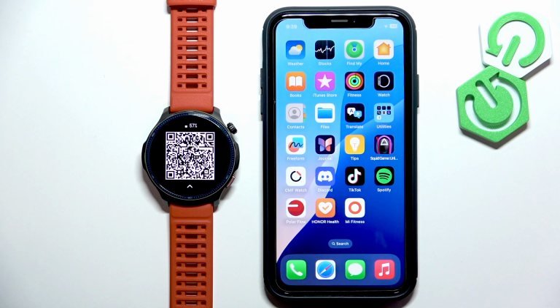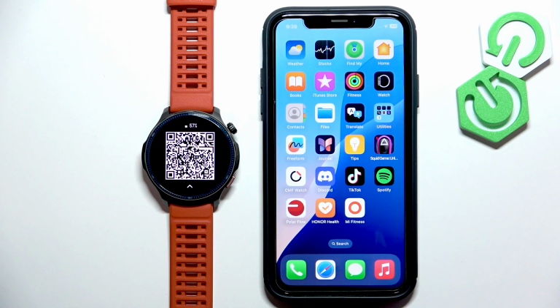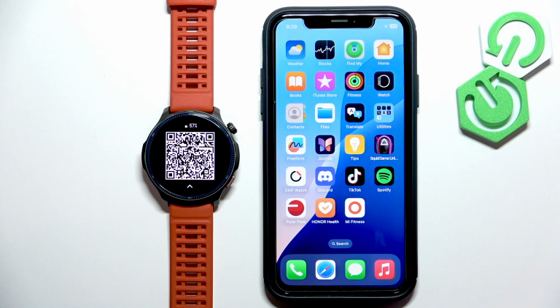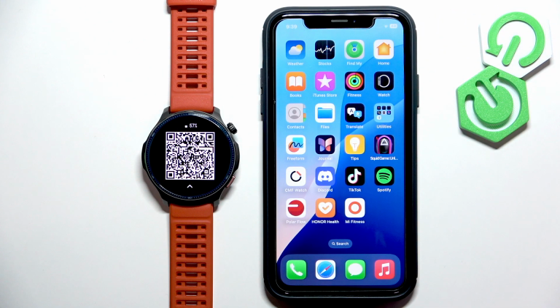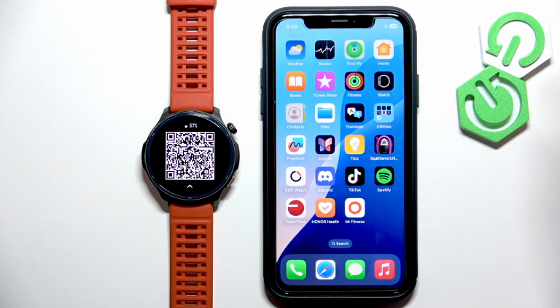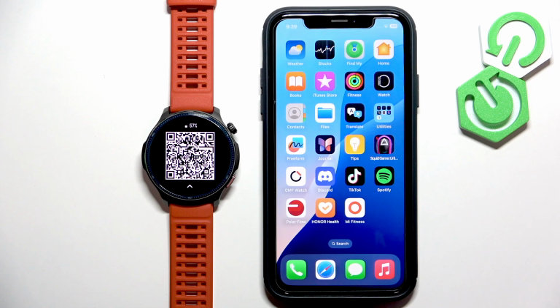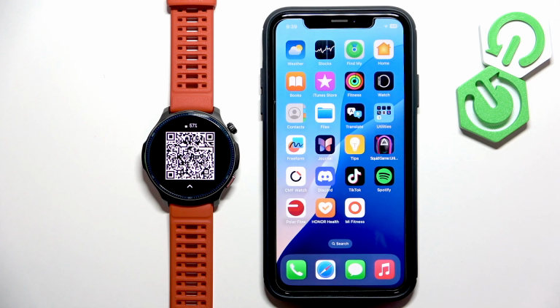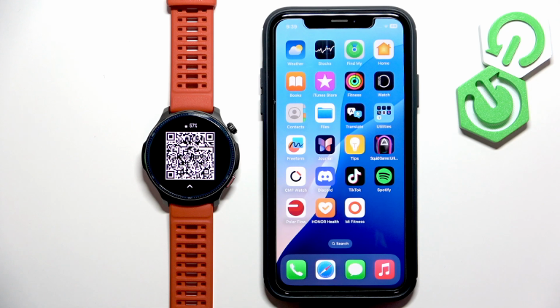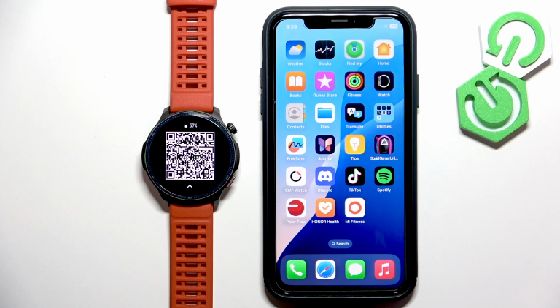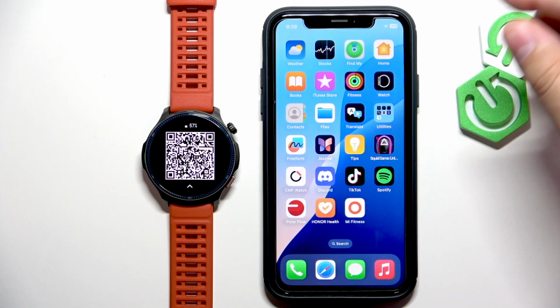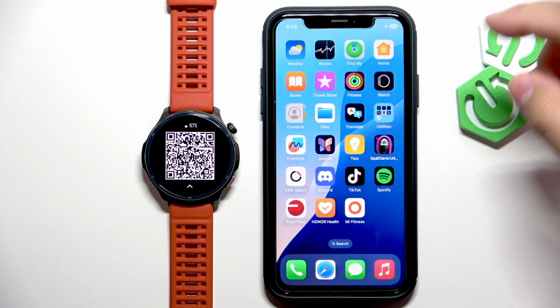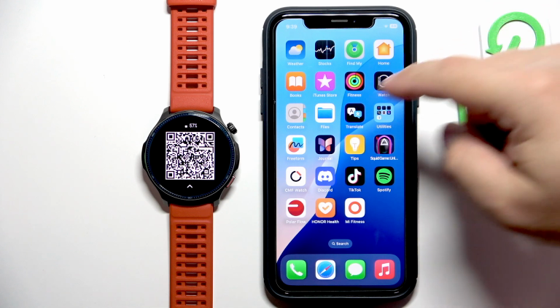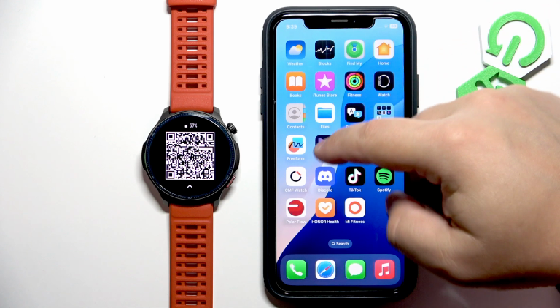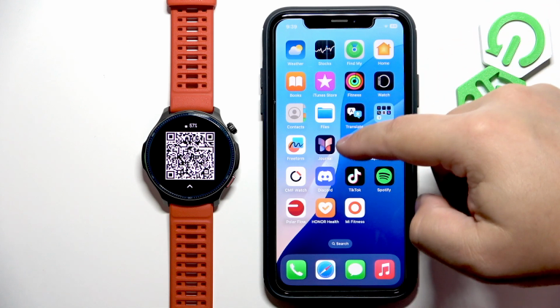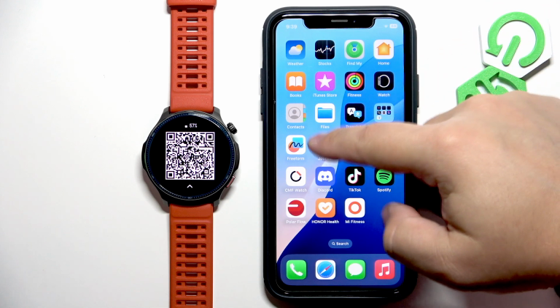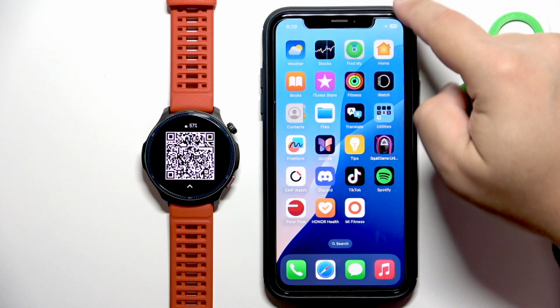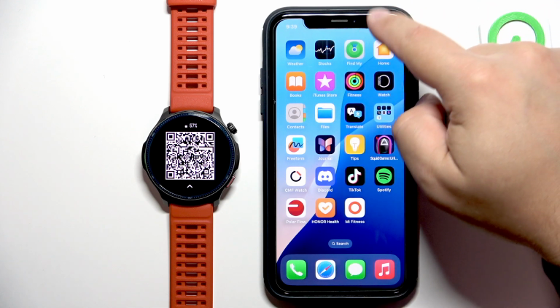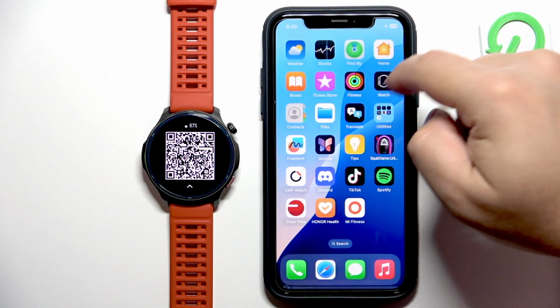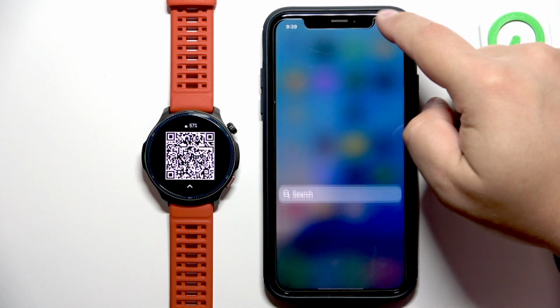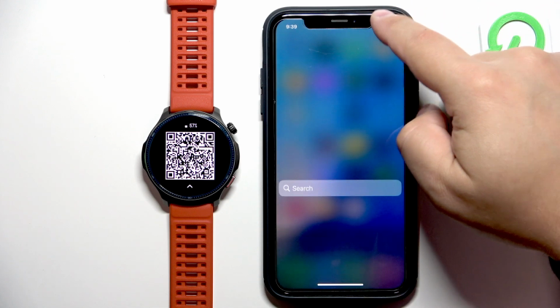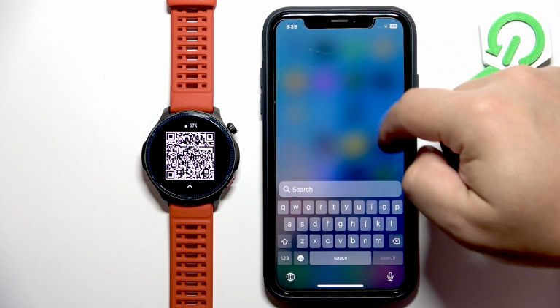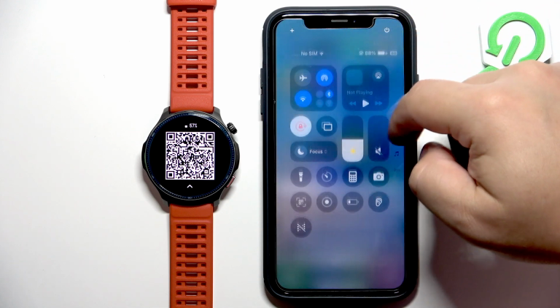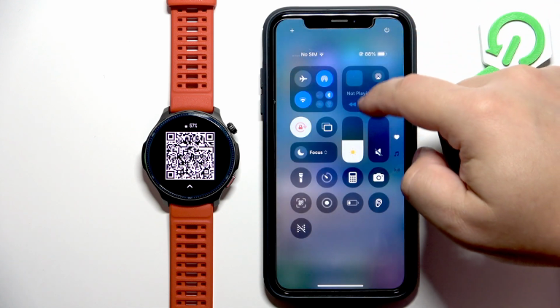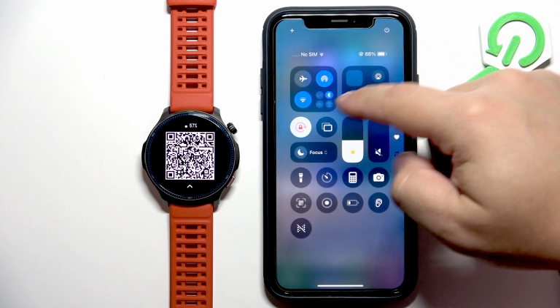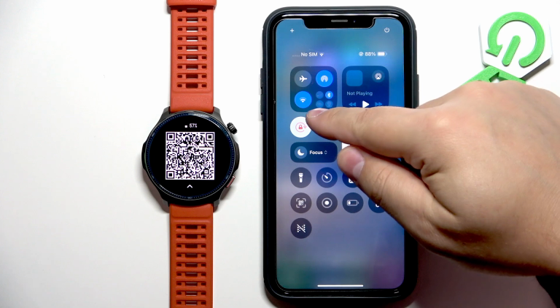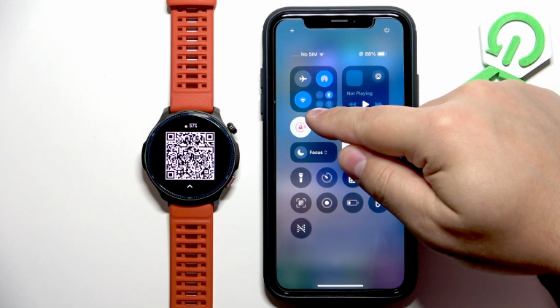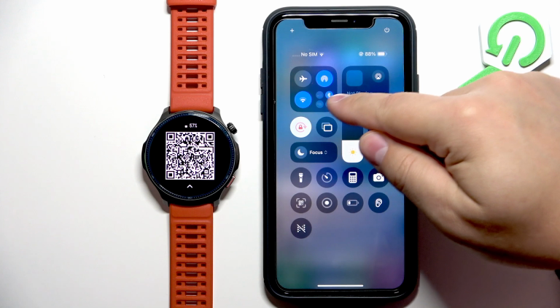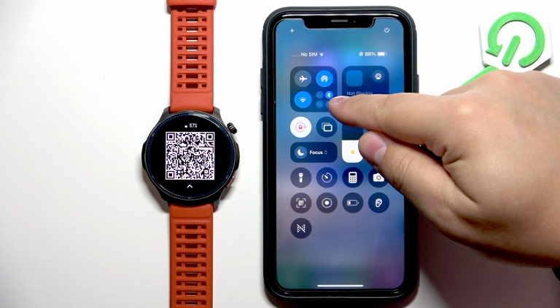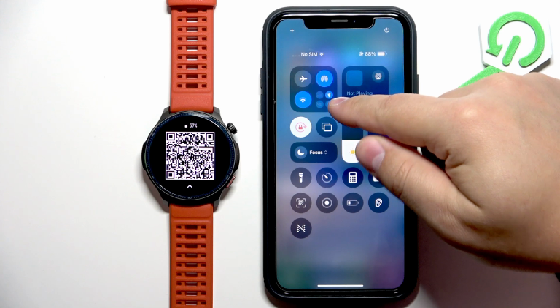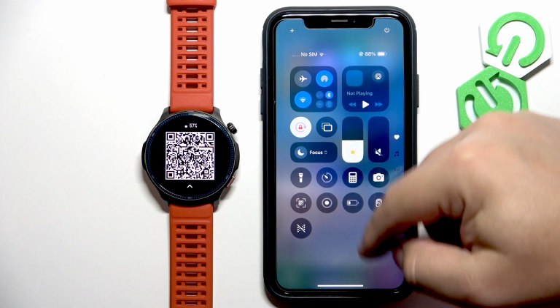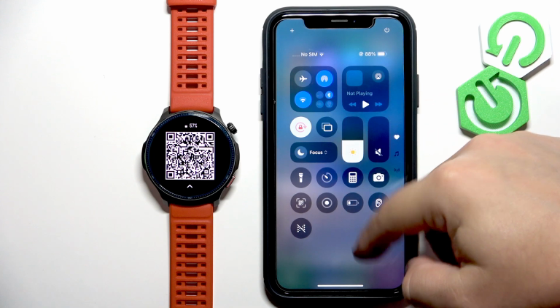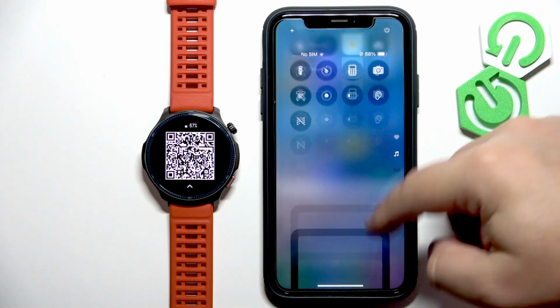To pair it we need to download and install the ZEP application on our iPhone. So make sure you have internet connection and Bluetooth enabled.